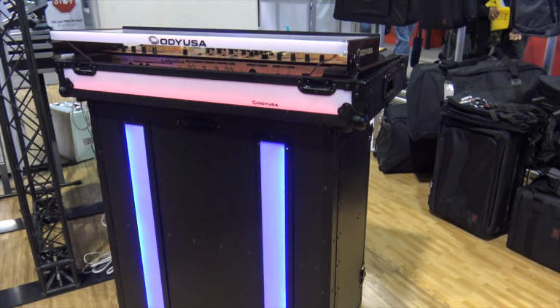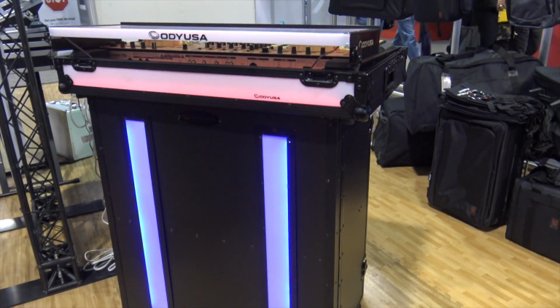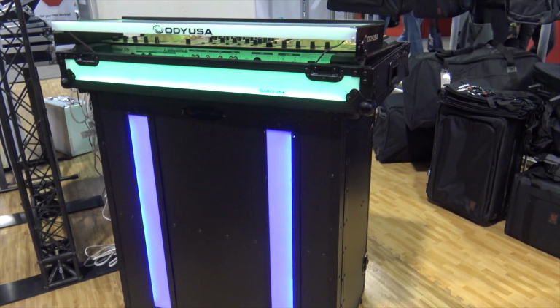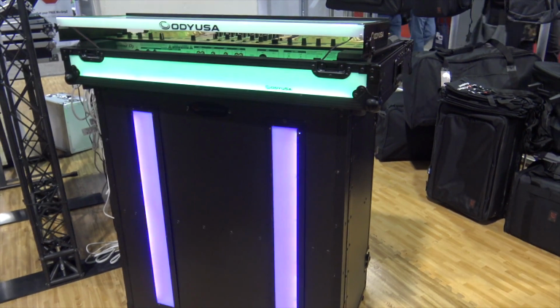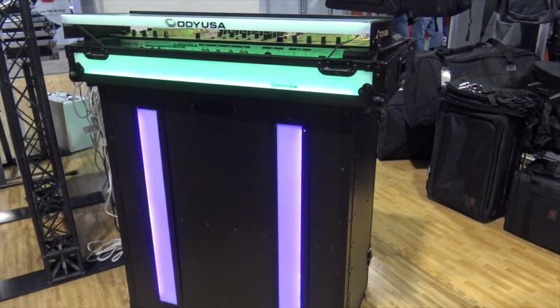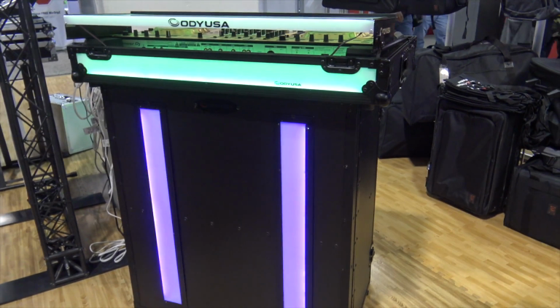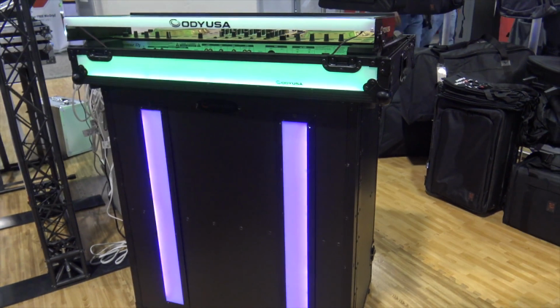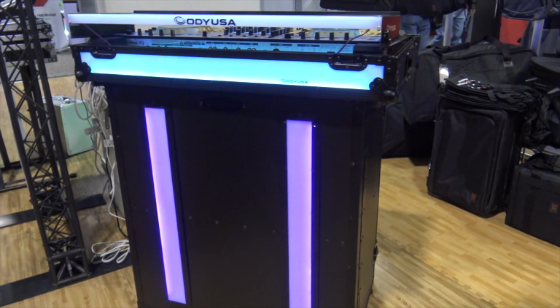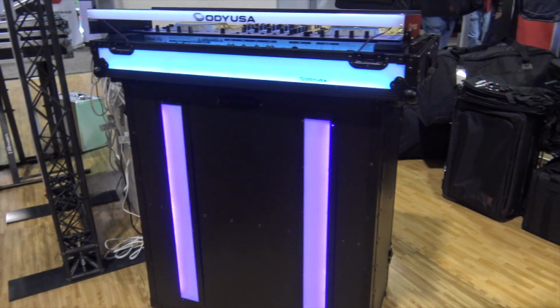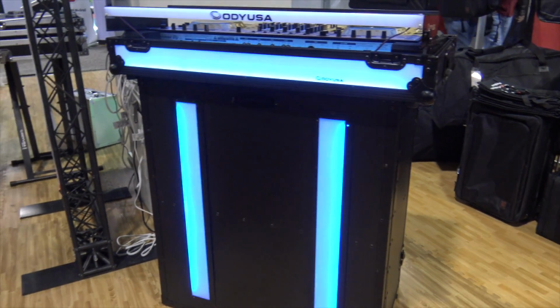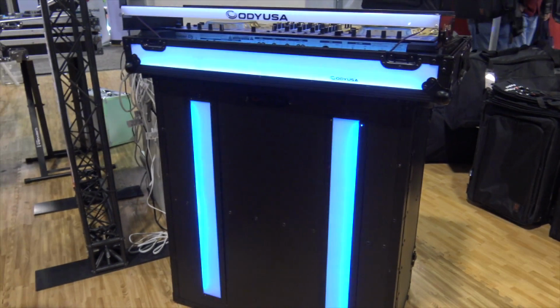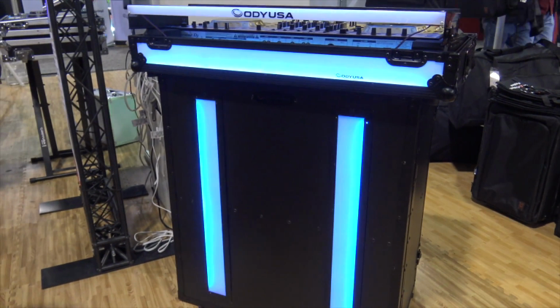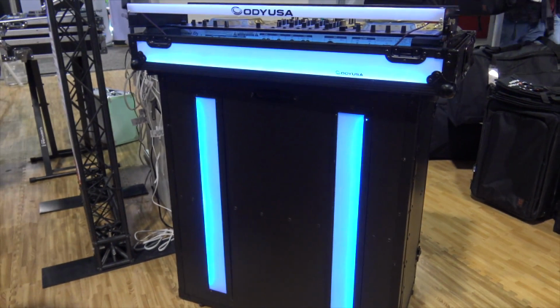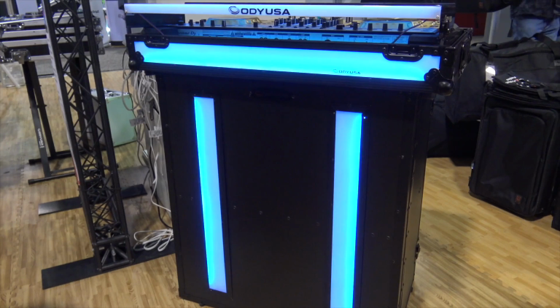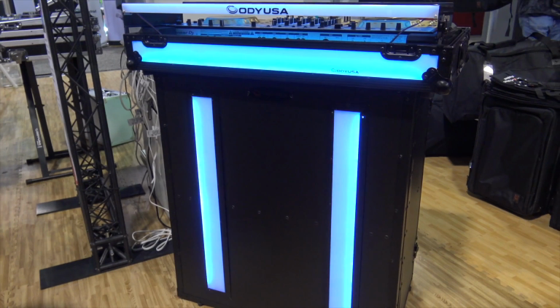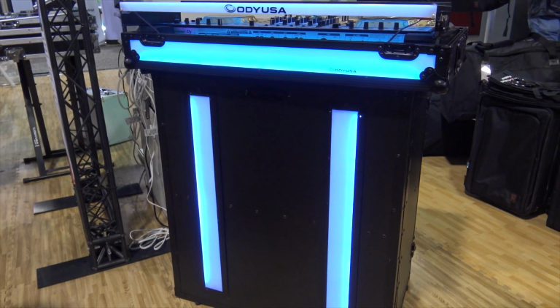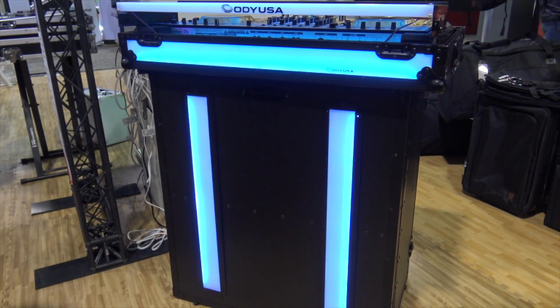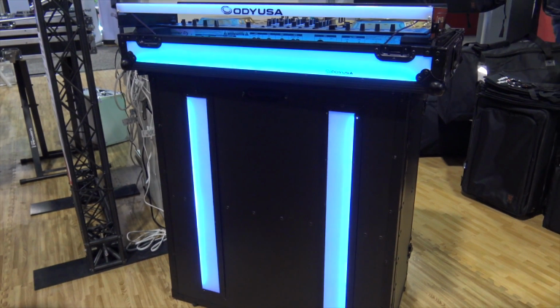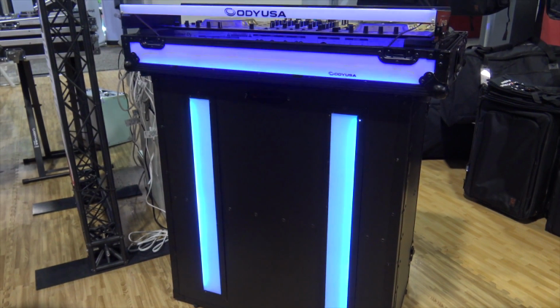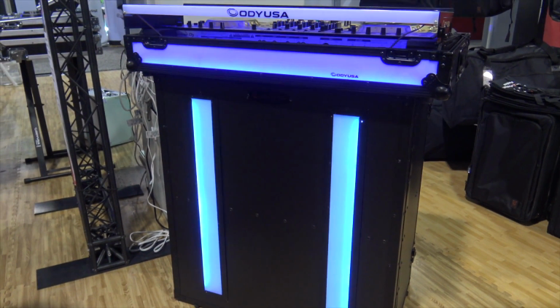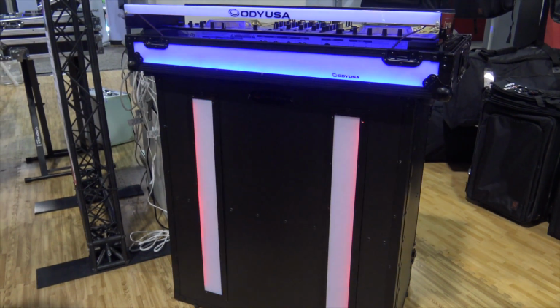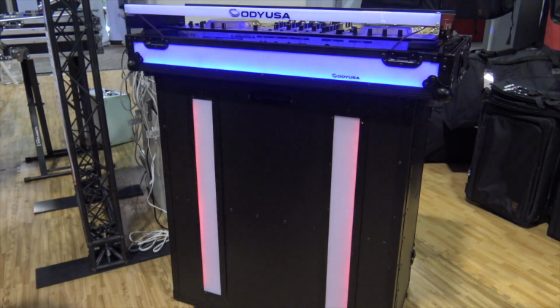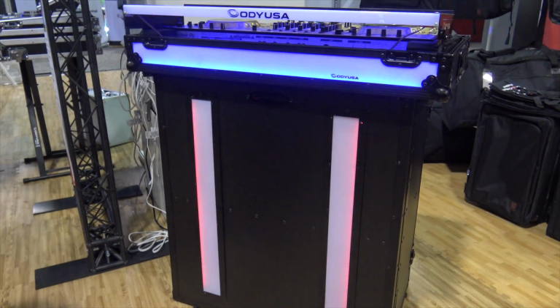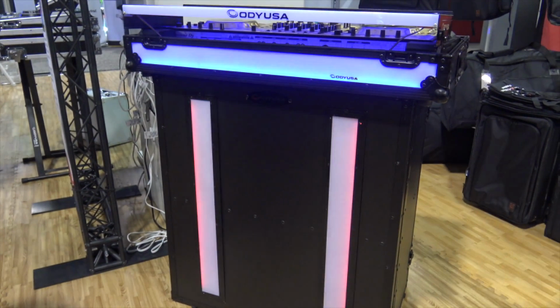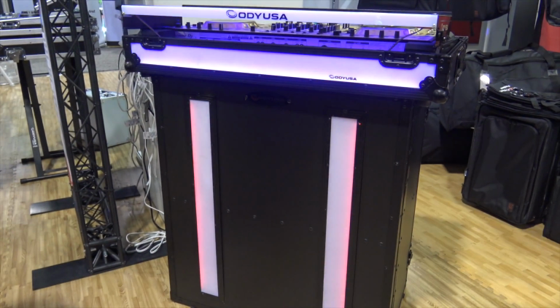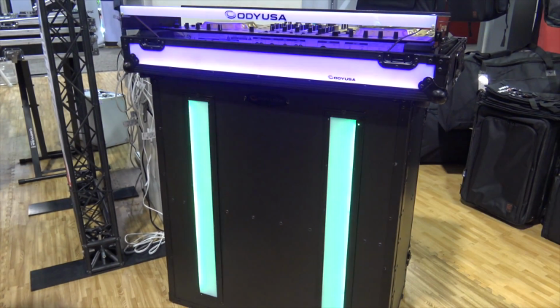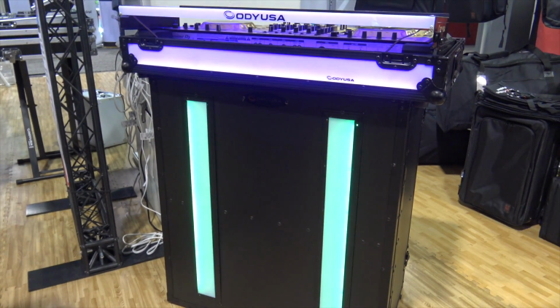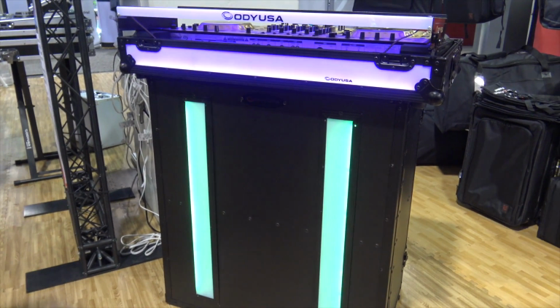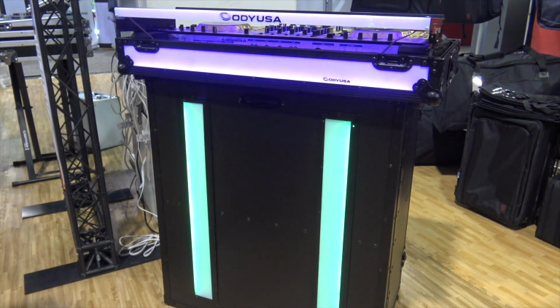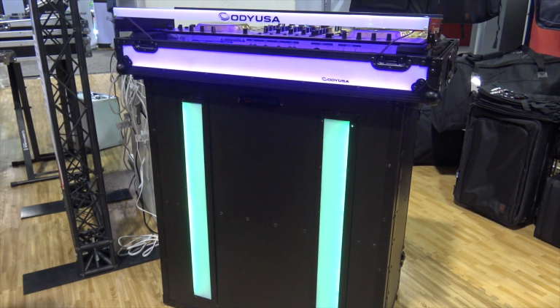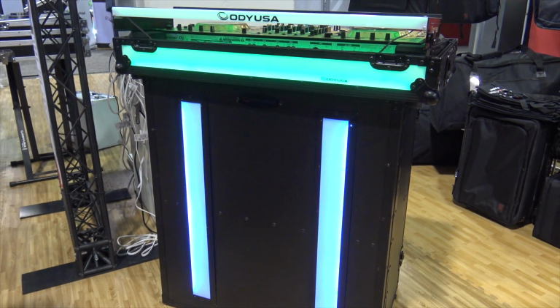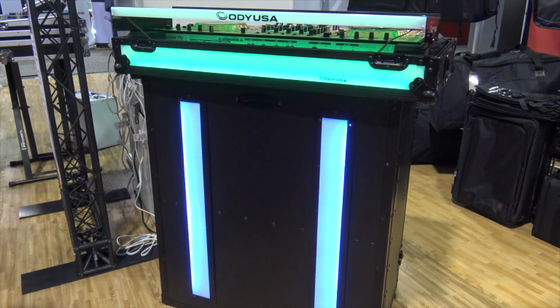You can check out more information on the link below. It's Jeremy with the Disc Jockey News at NAMM 2018.